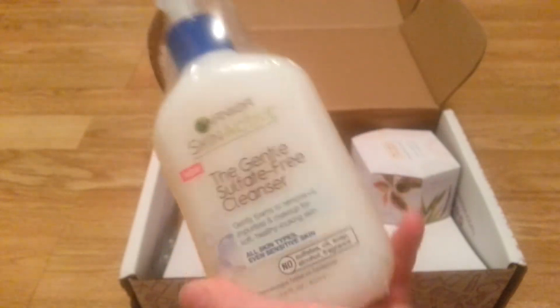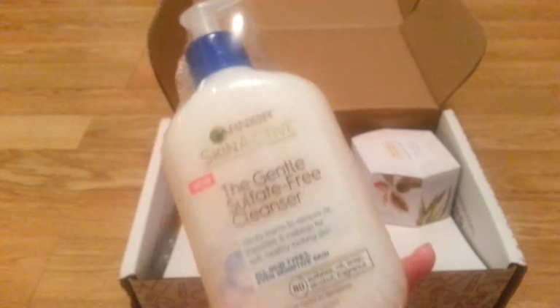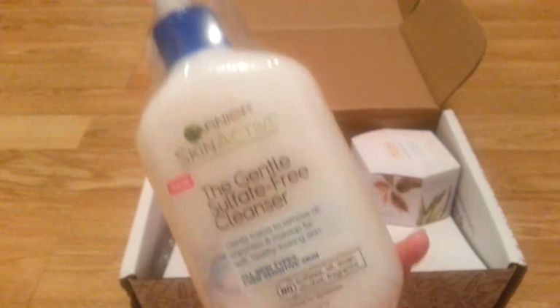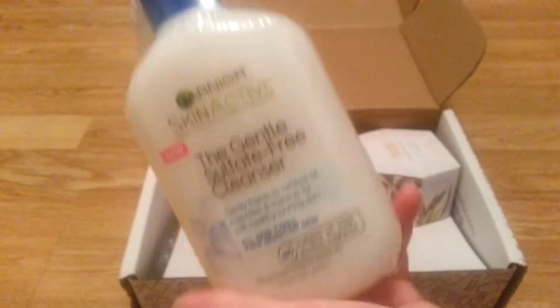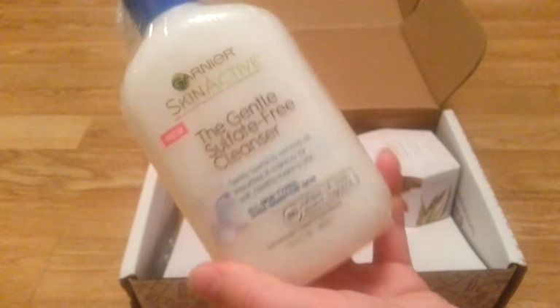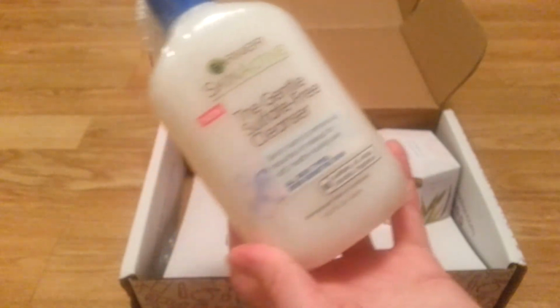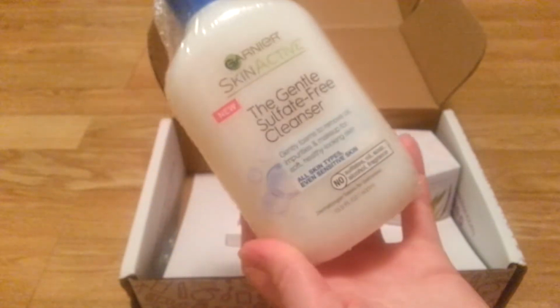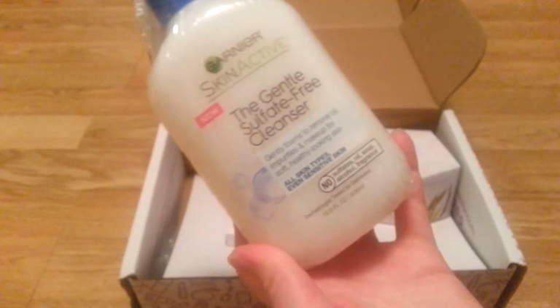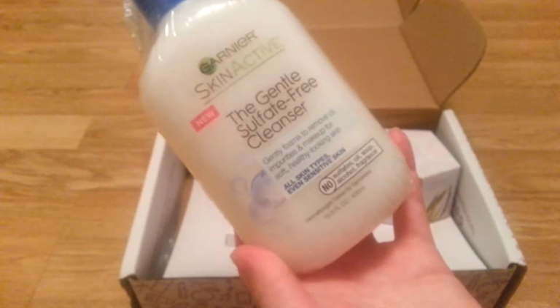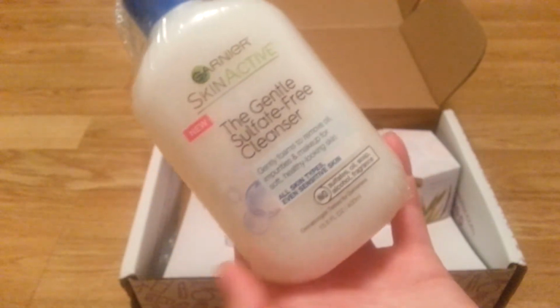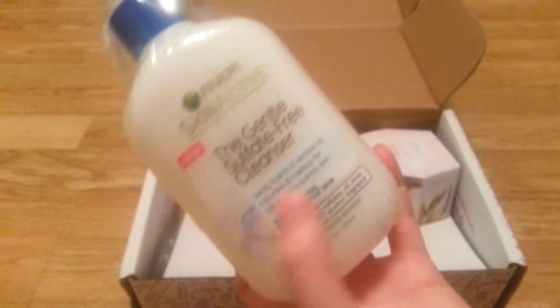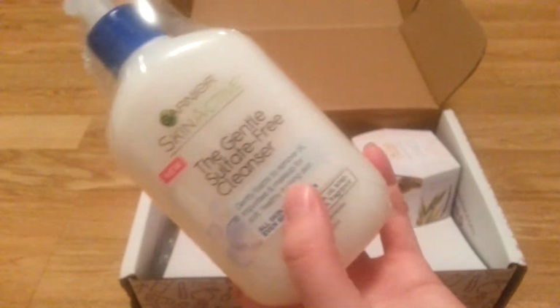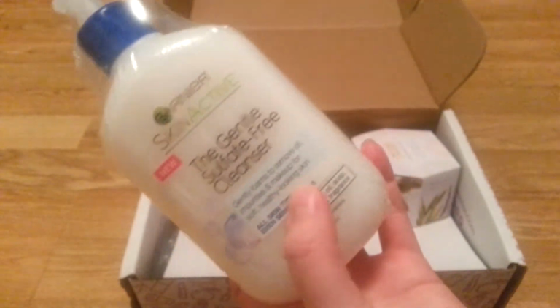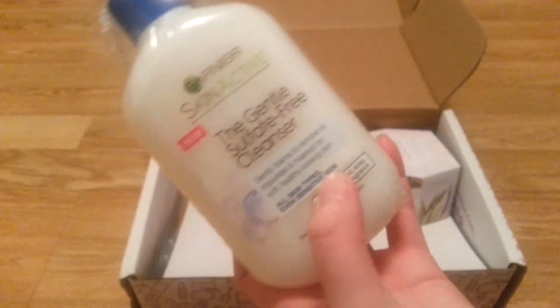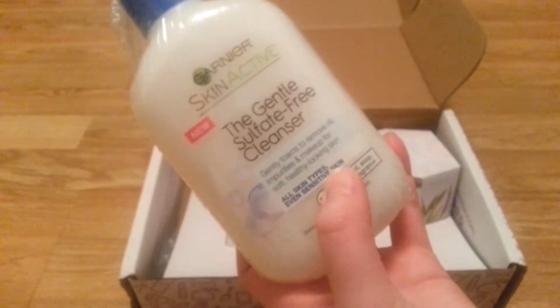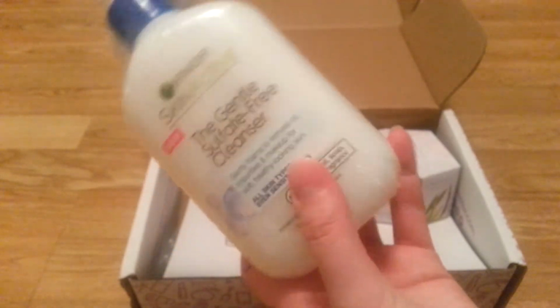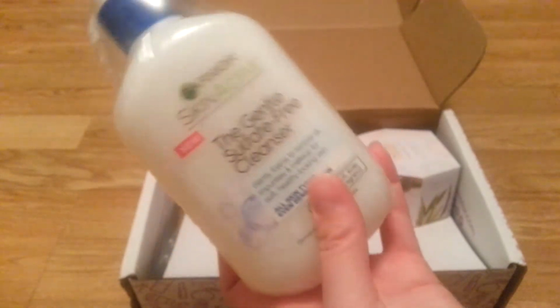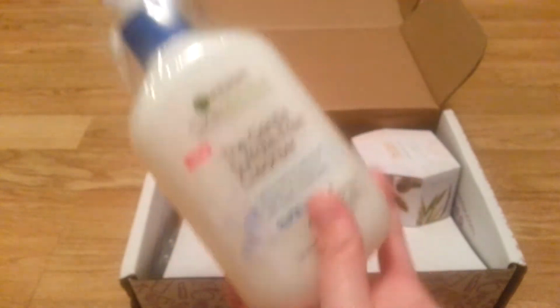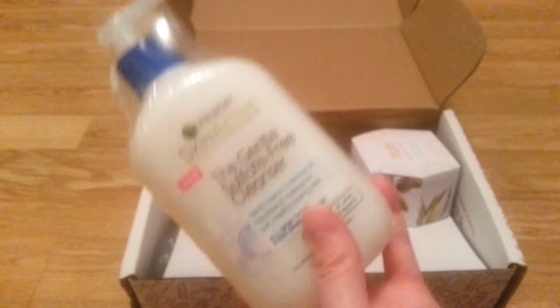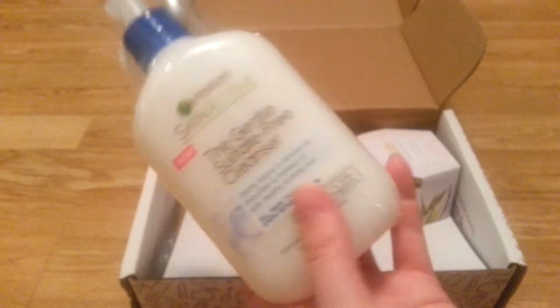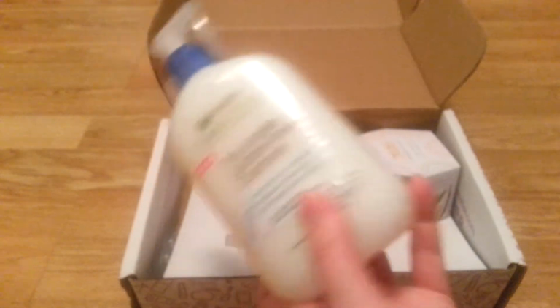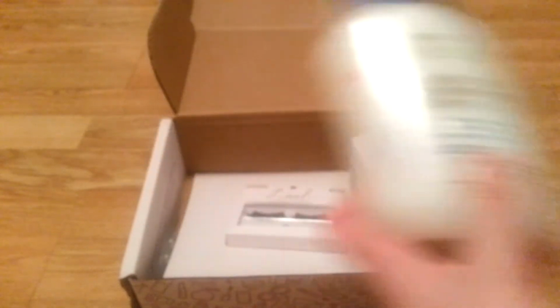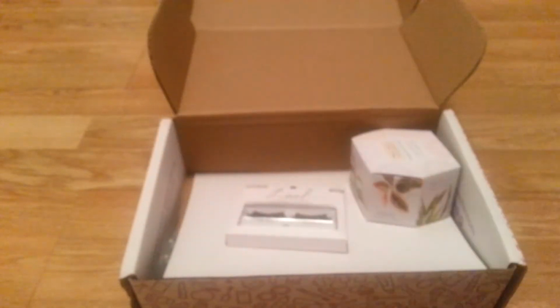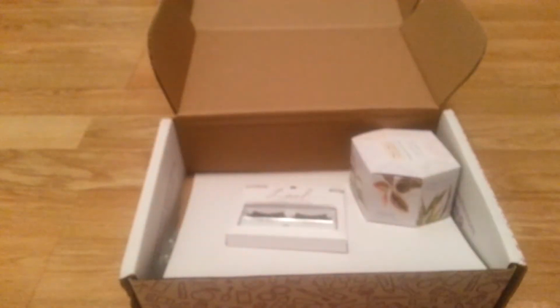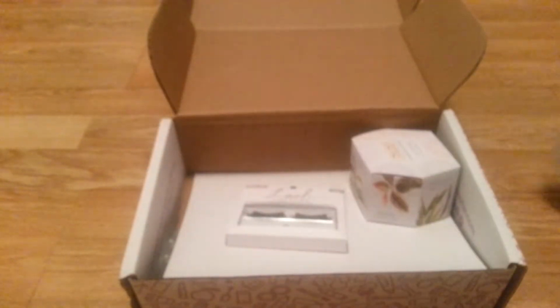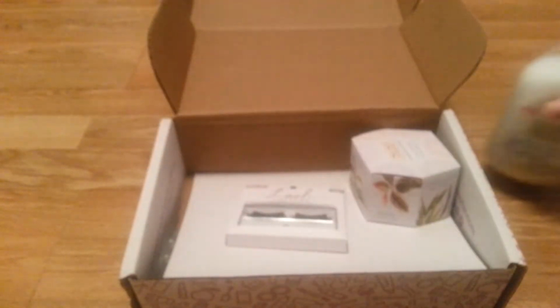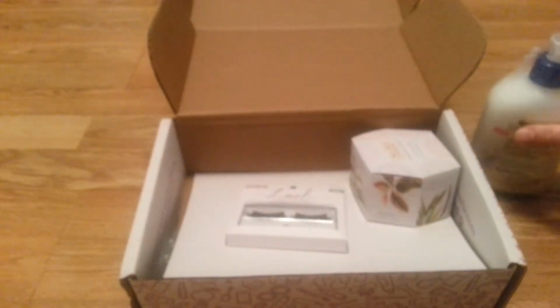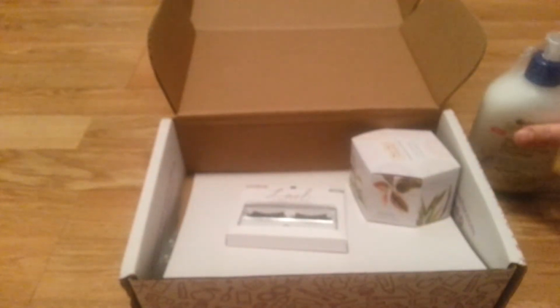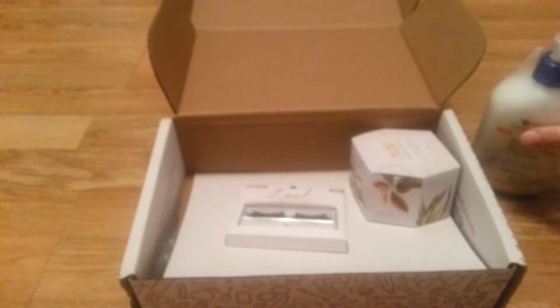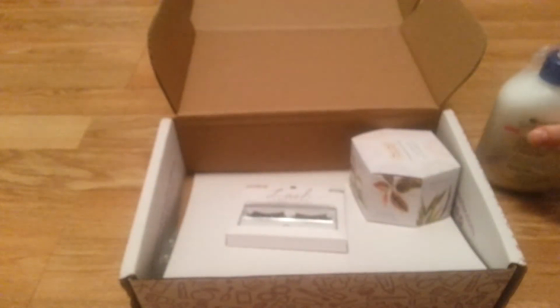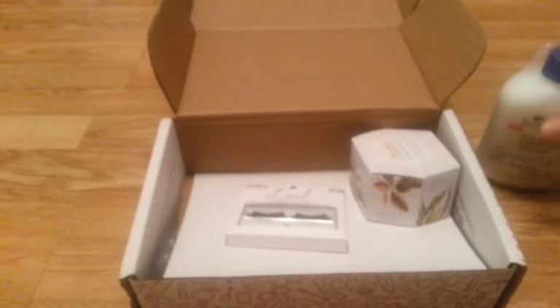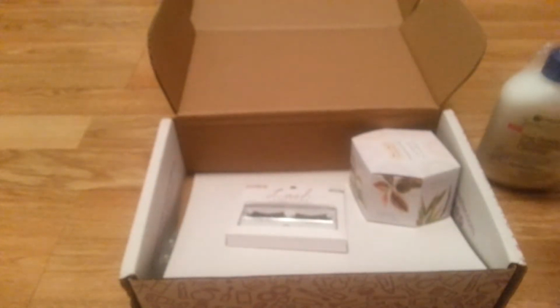I already know that it's probably not — unless it blows my mind — something I will repurchase.